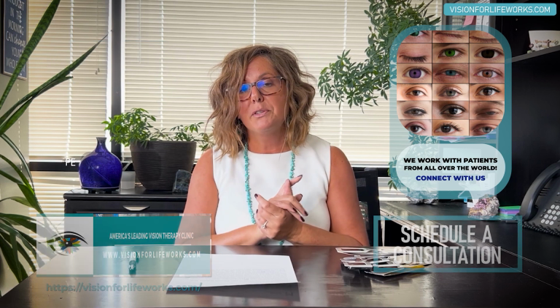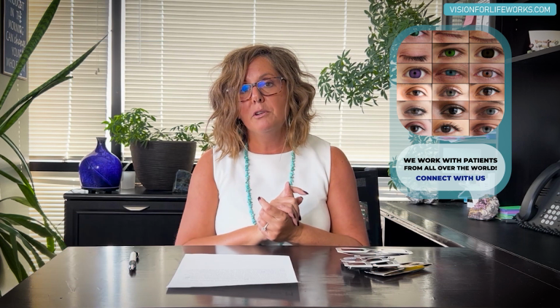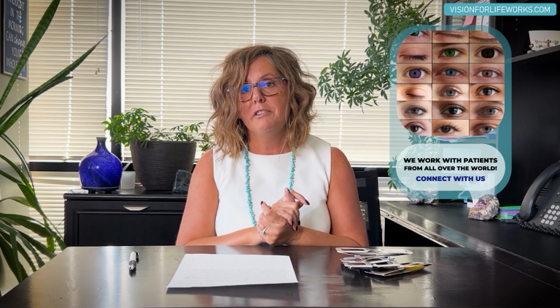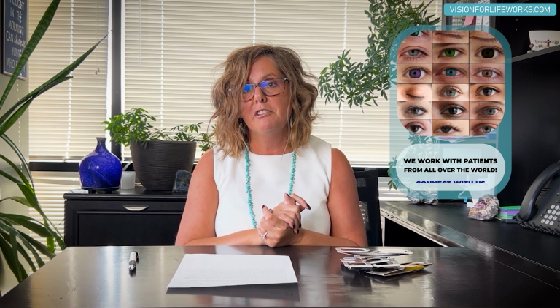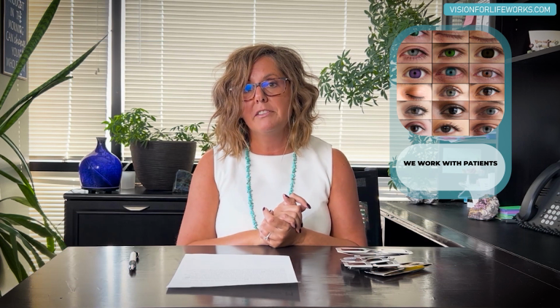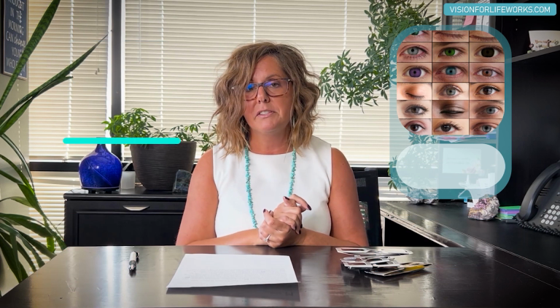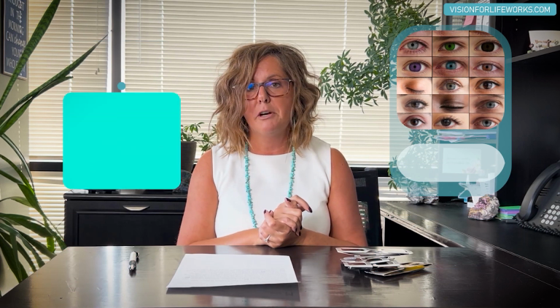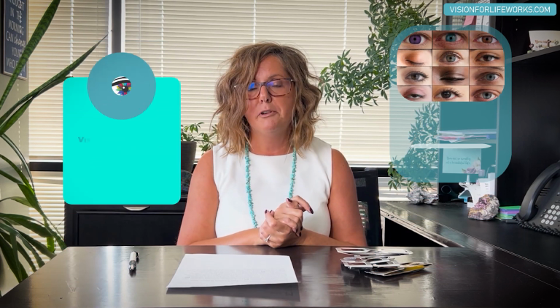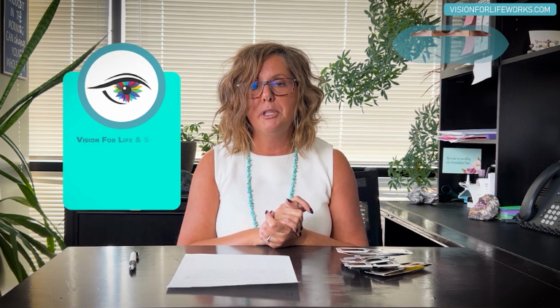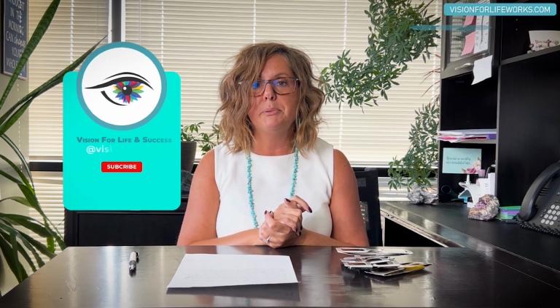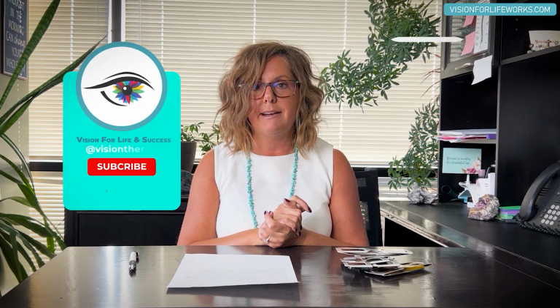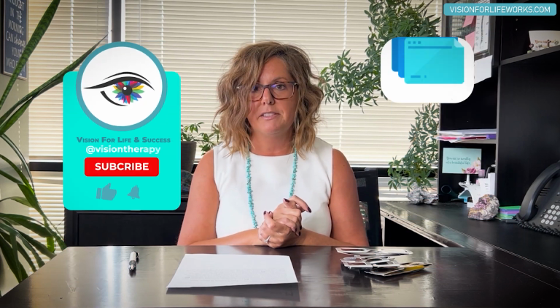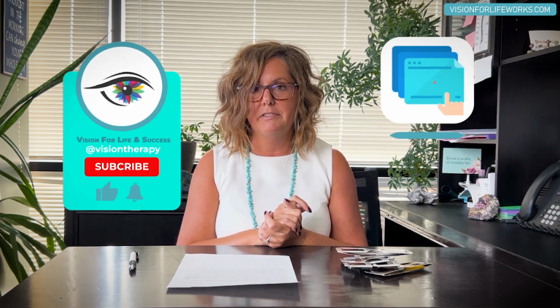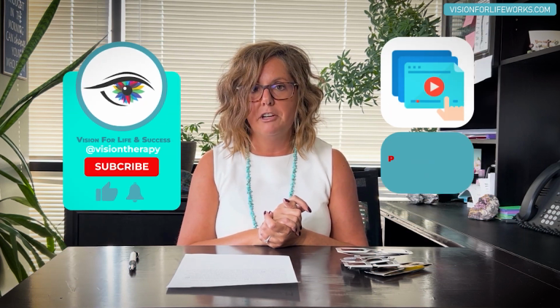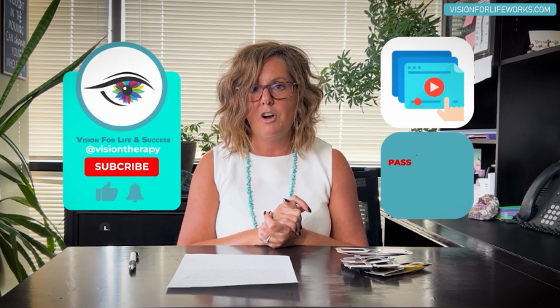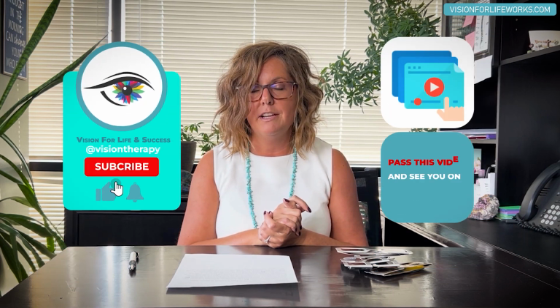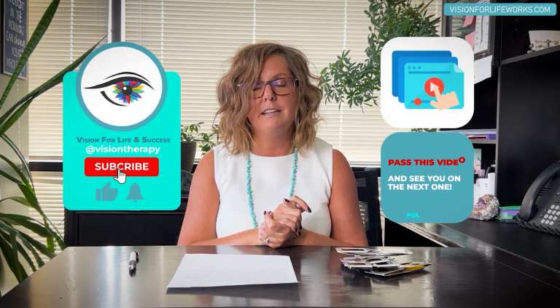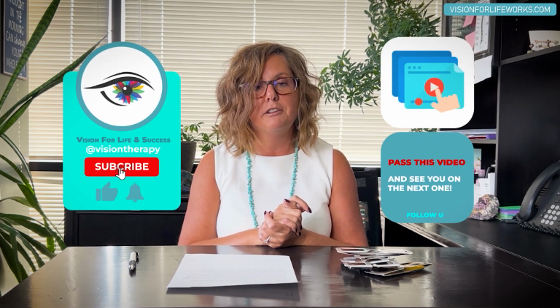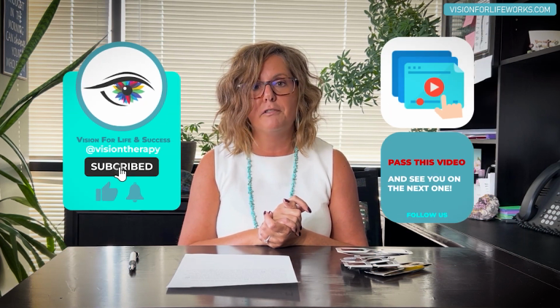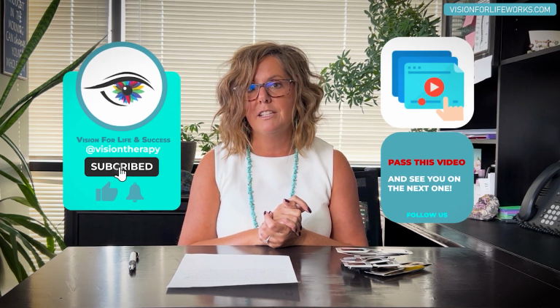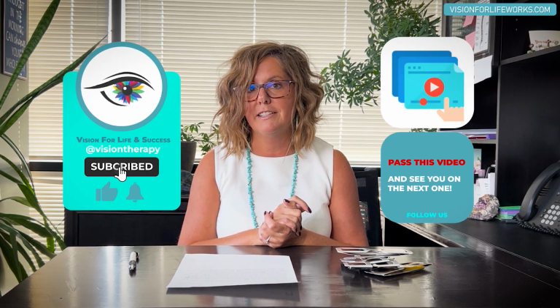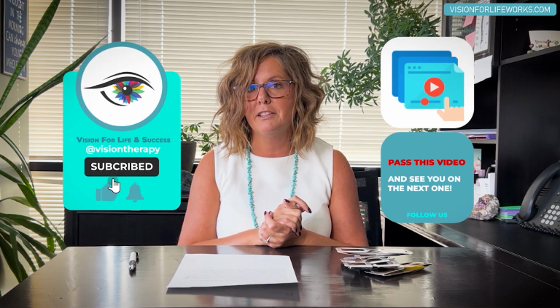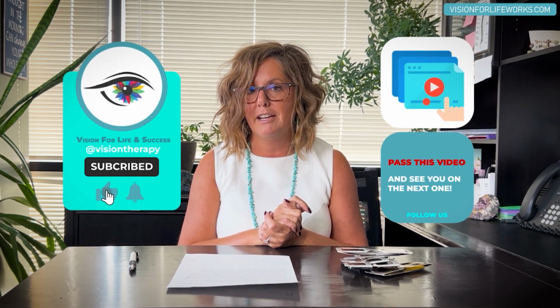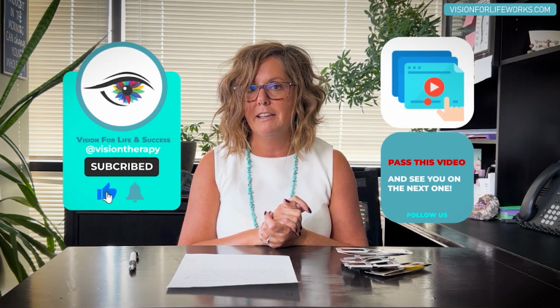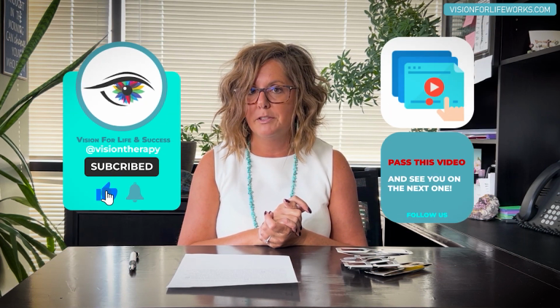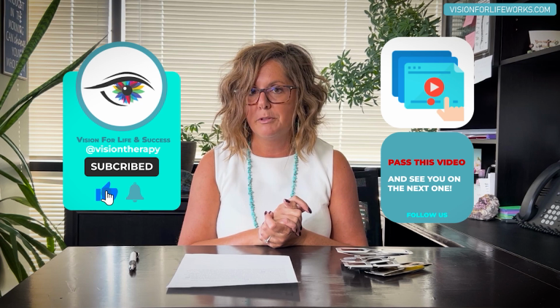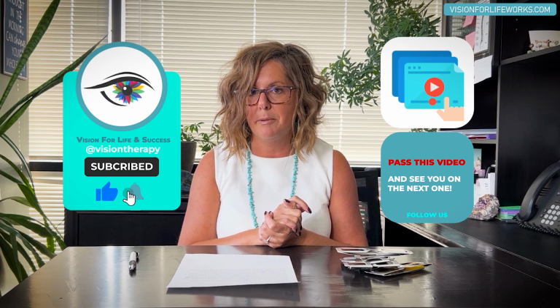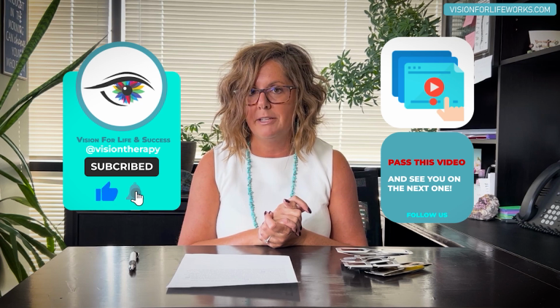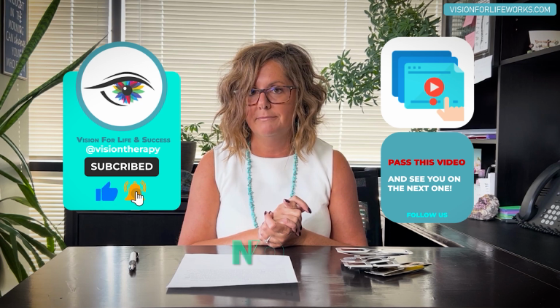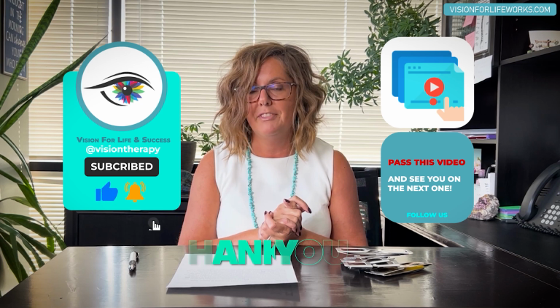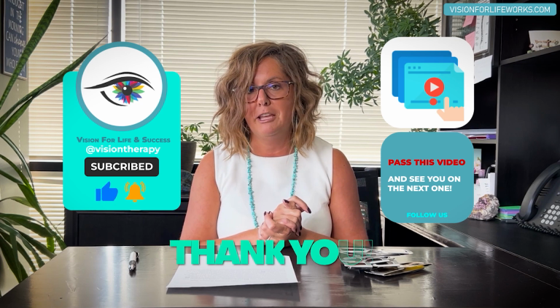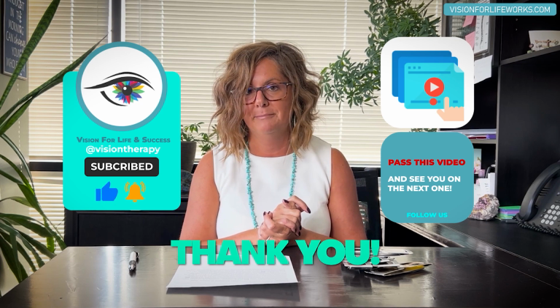If you feel this is helpful, please pass this video on, and don't forget to hit the like and subscribe button. Thank you.